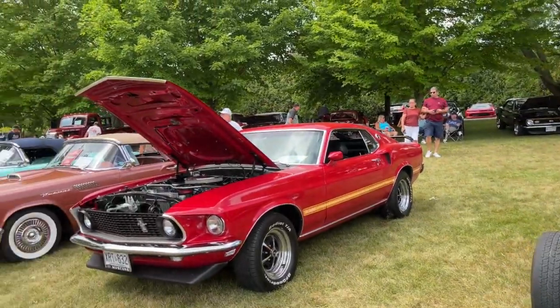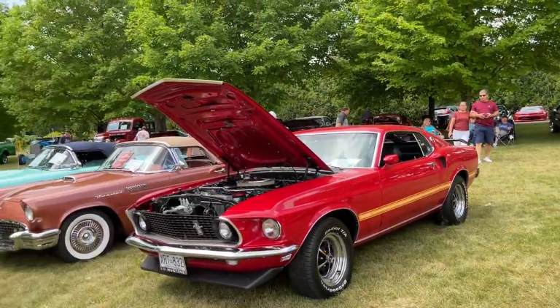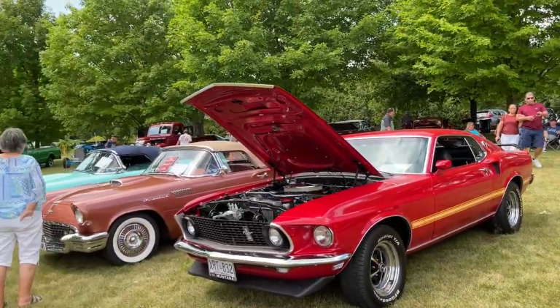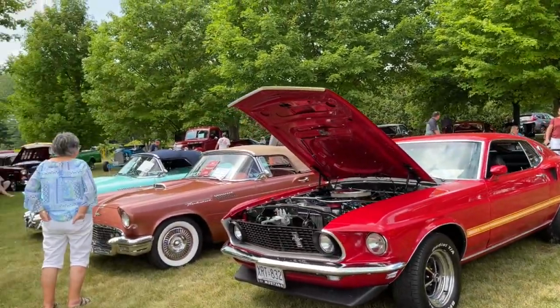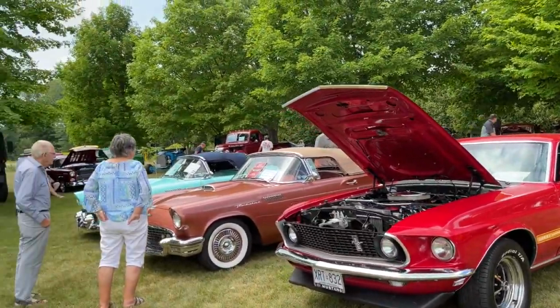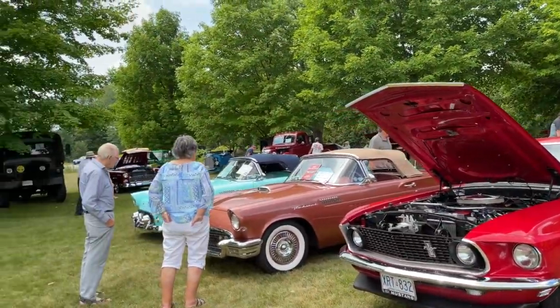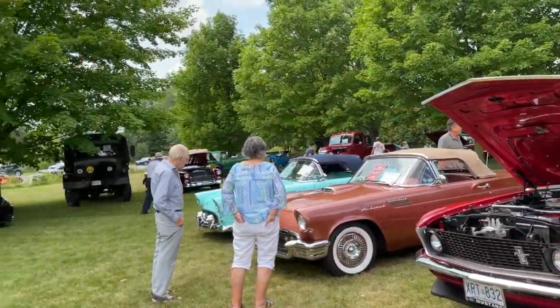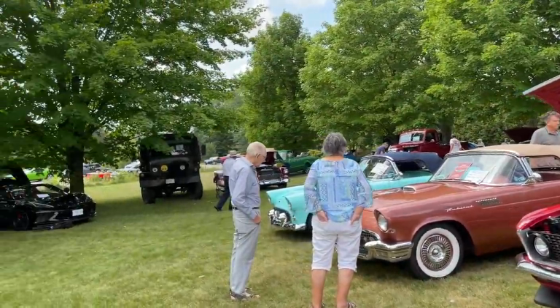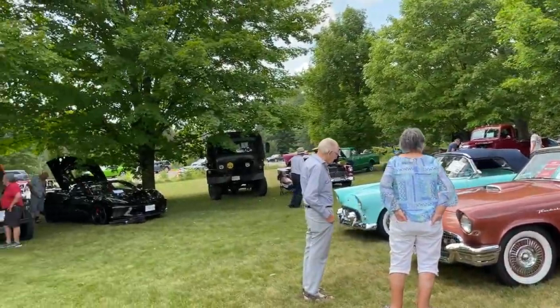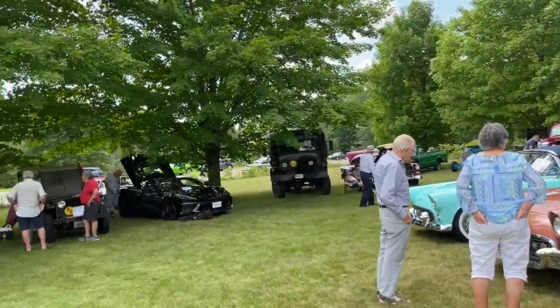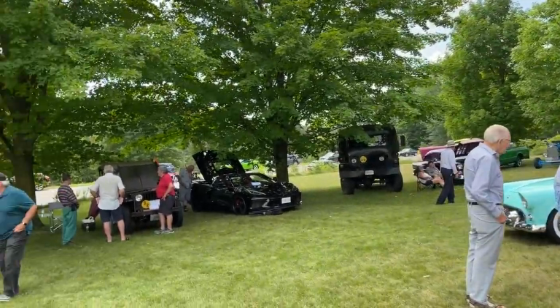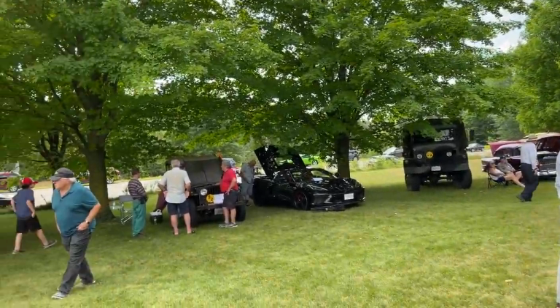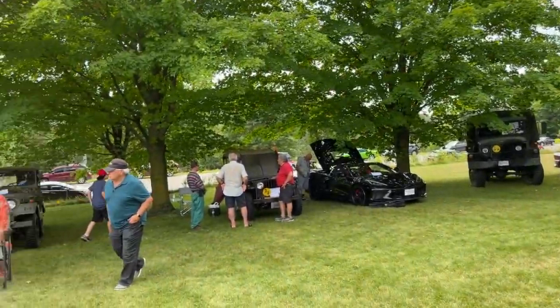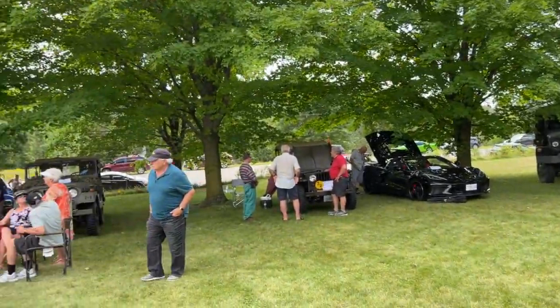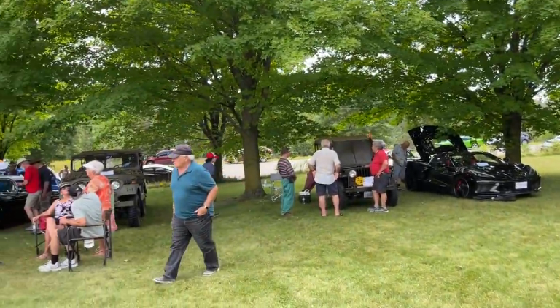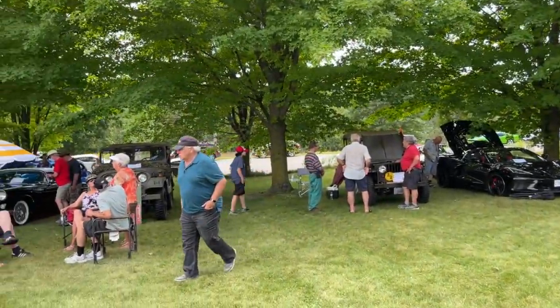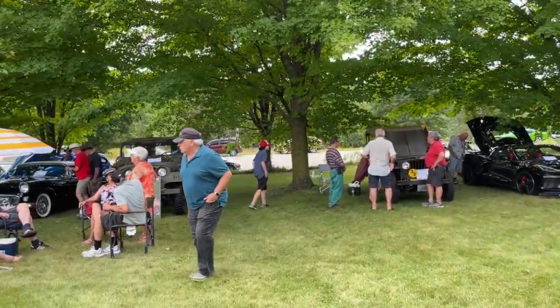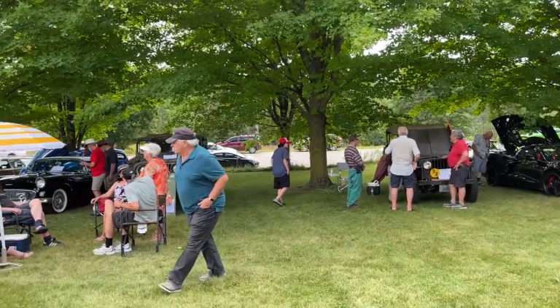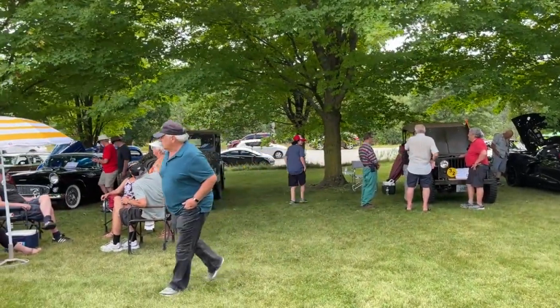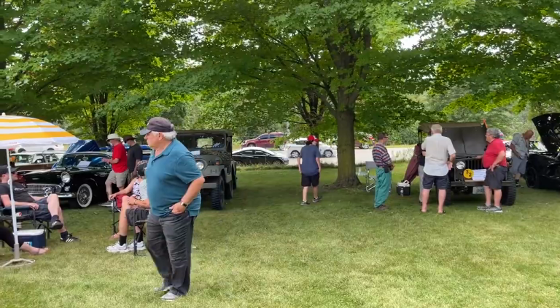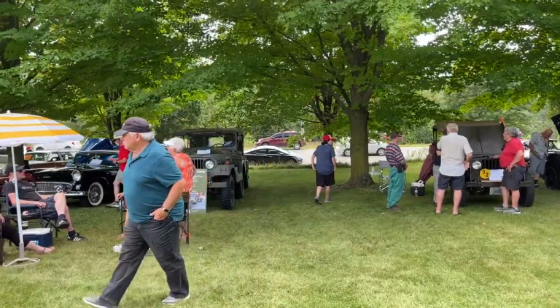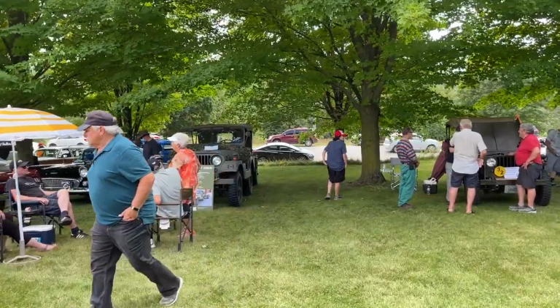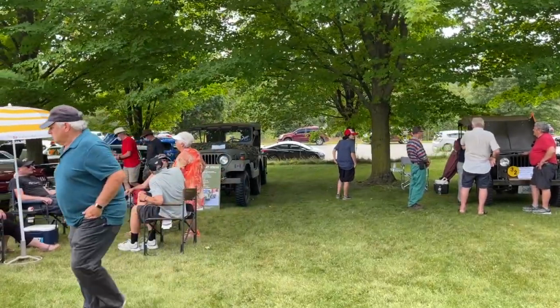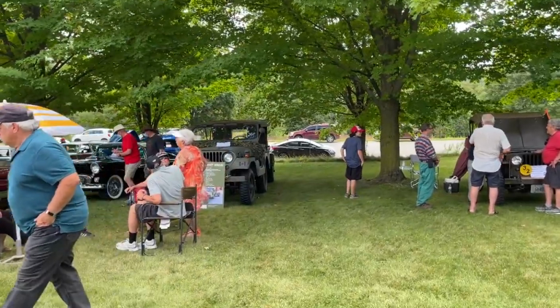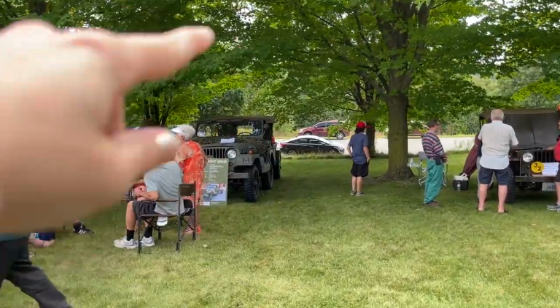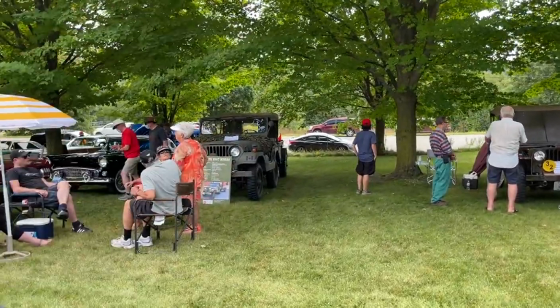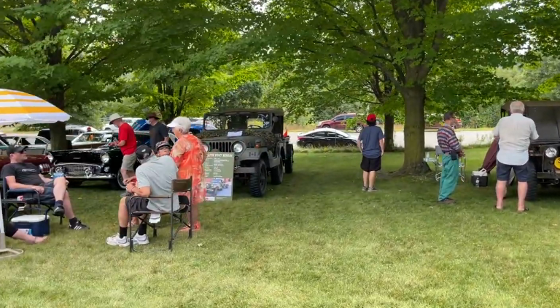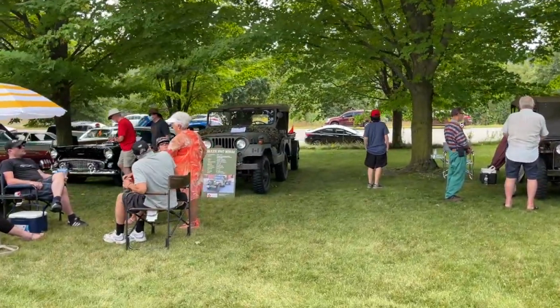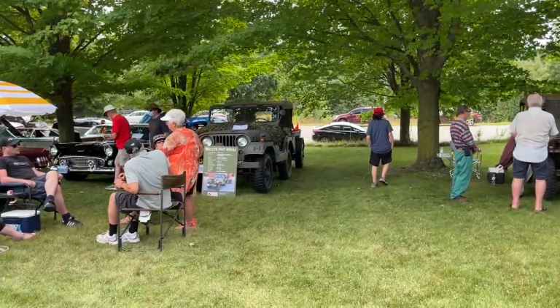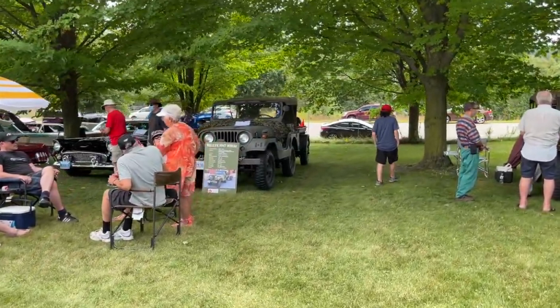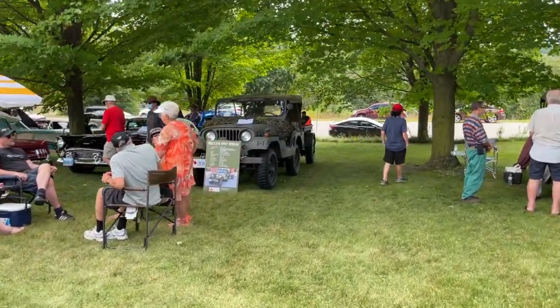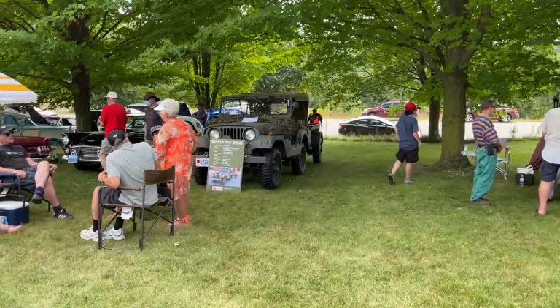They have a Jeep here — it's a military Jeep. Right in front of you there. Oh, there are two. Okay, I didn't see that one.